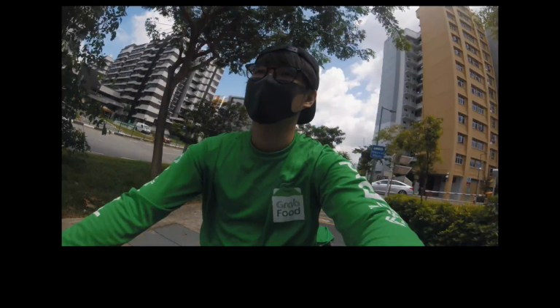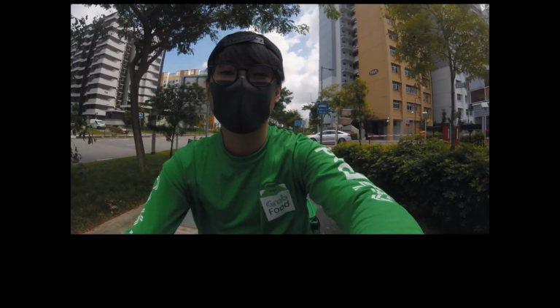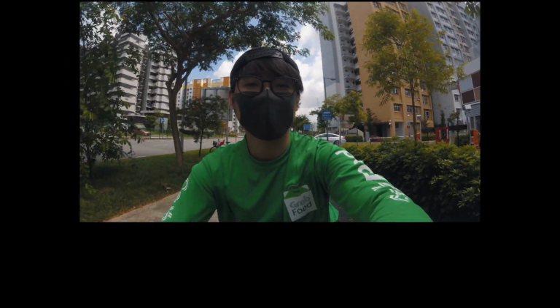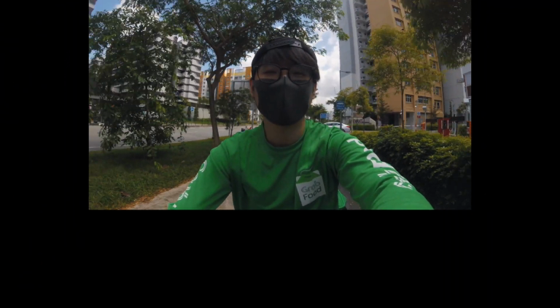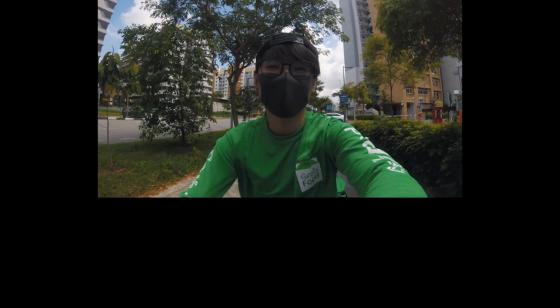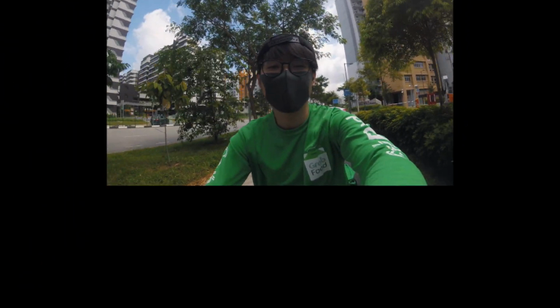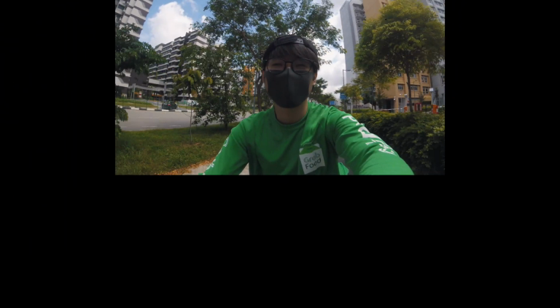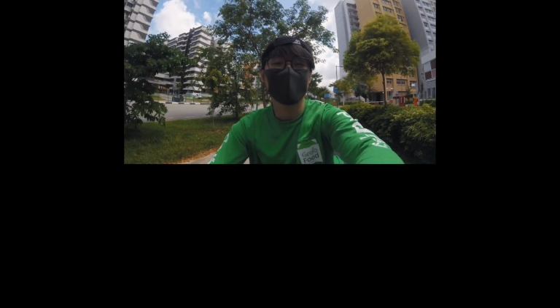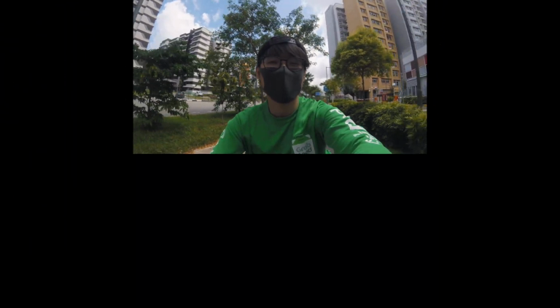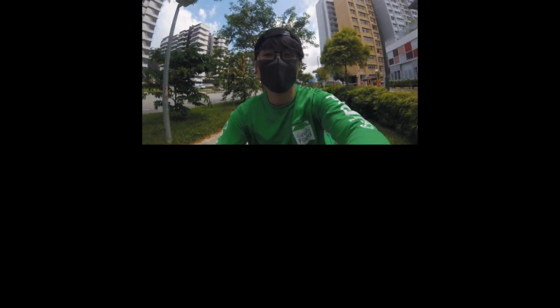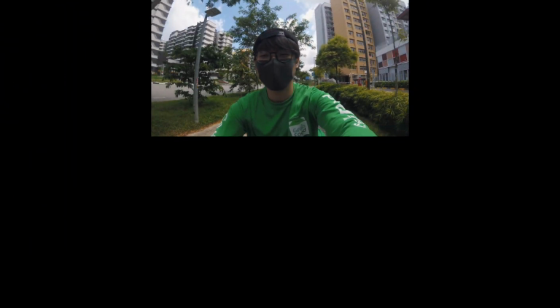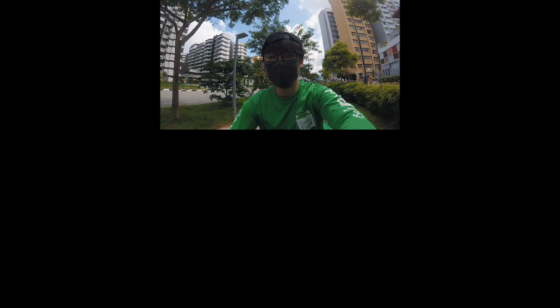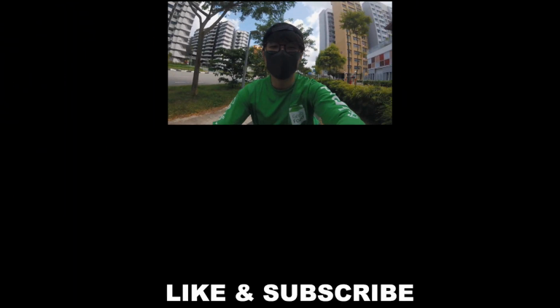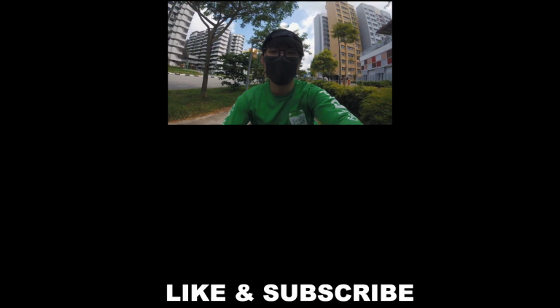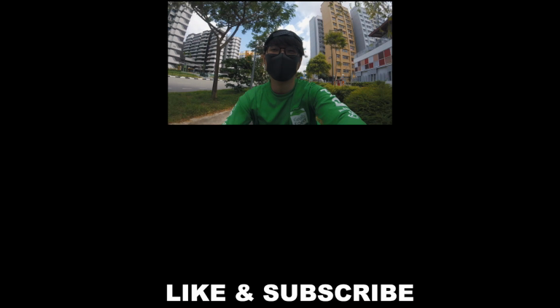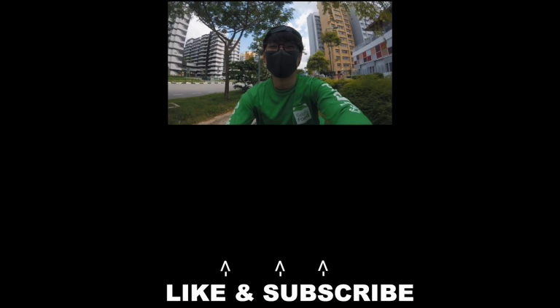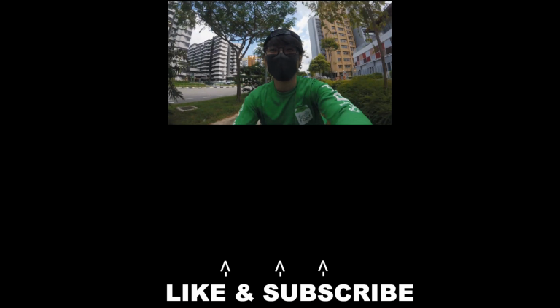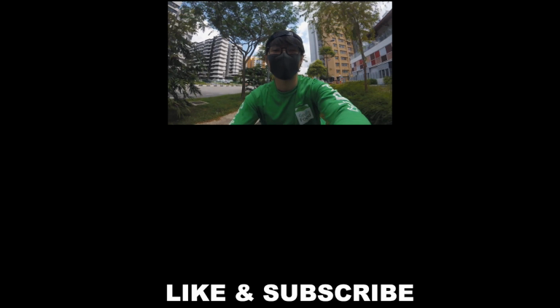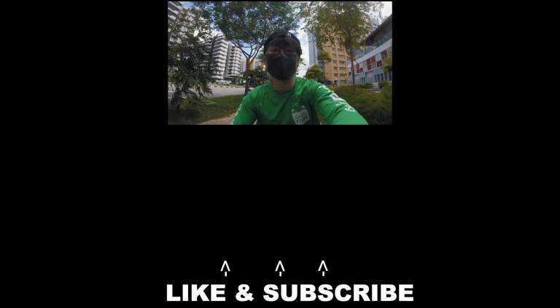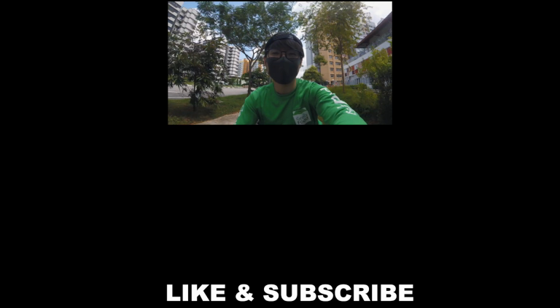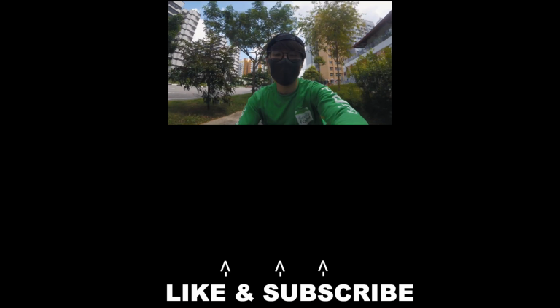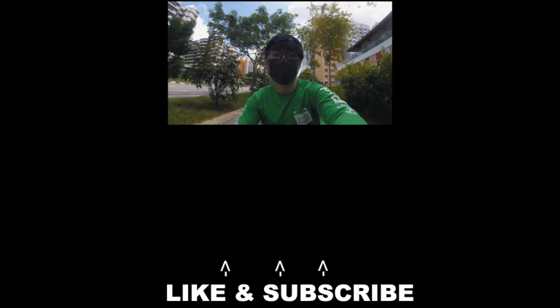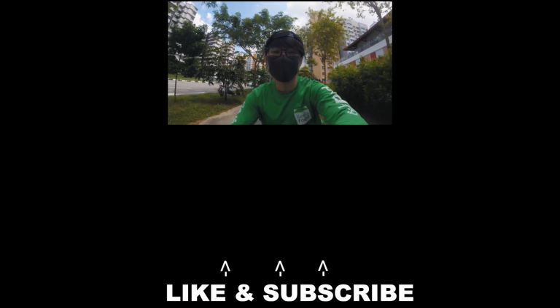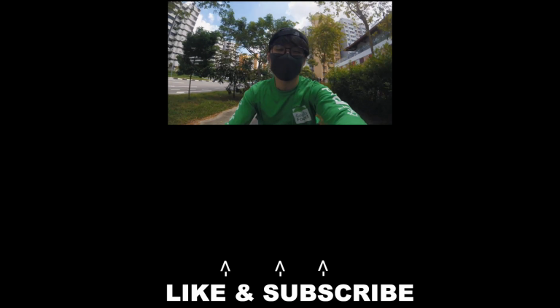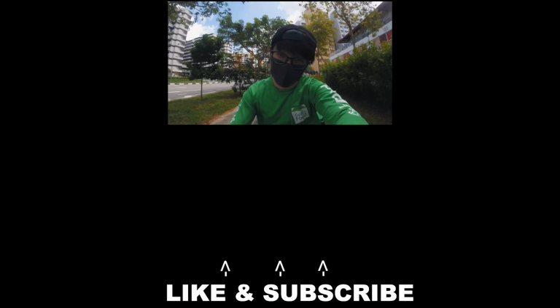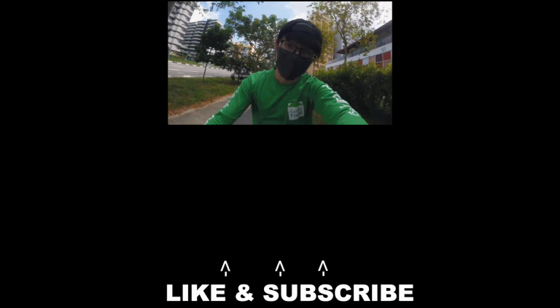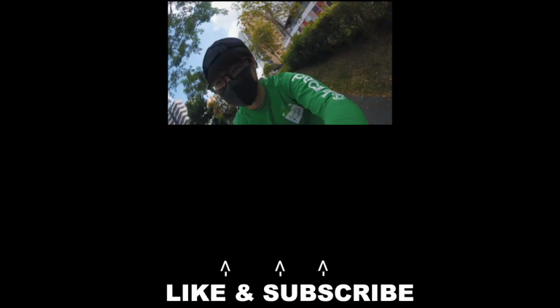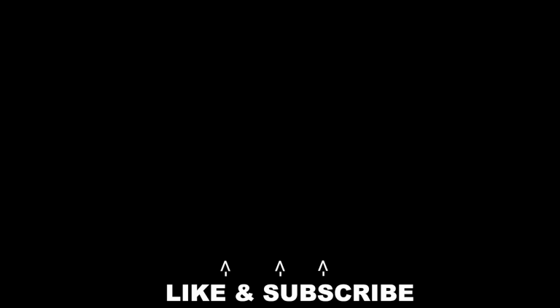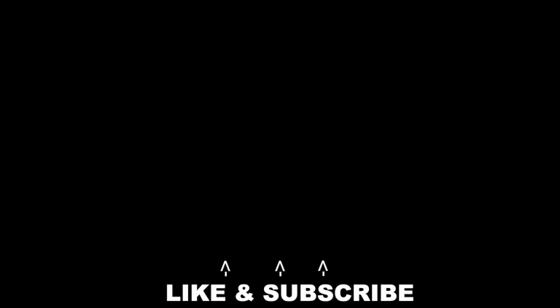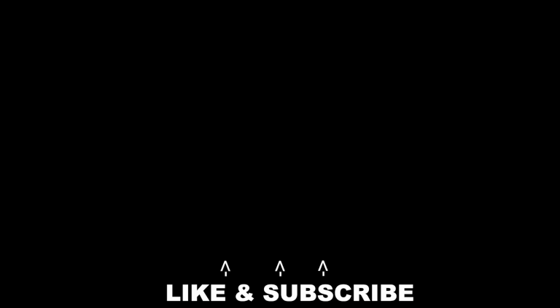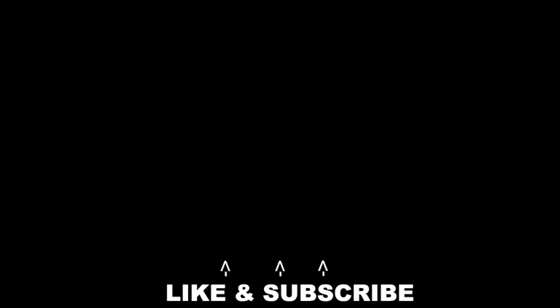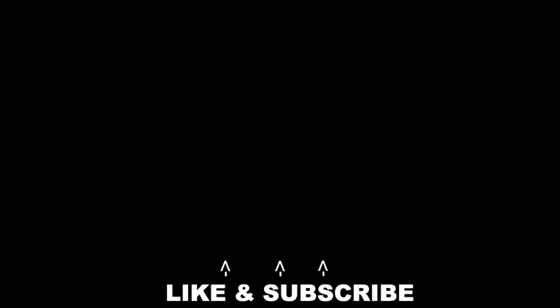Time to go home. If you enjoy this video, do like and subscribe and do check out other videos. Bye bye.